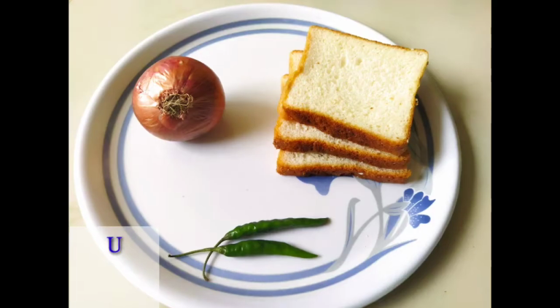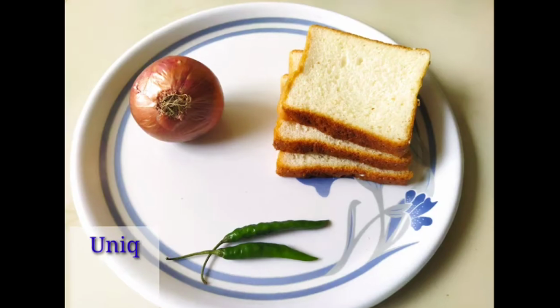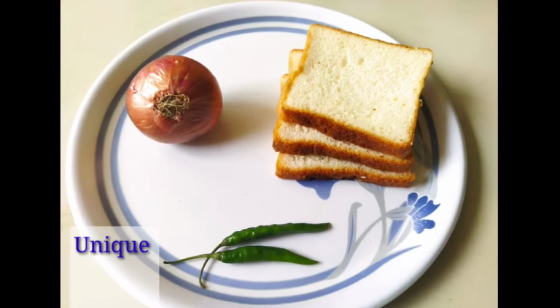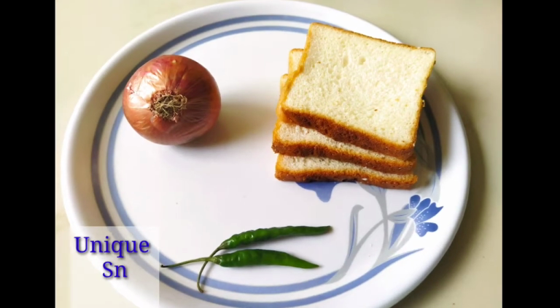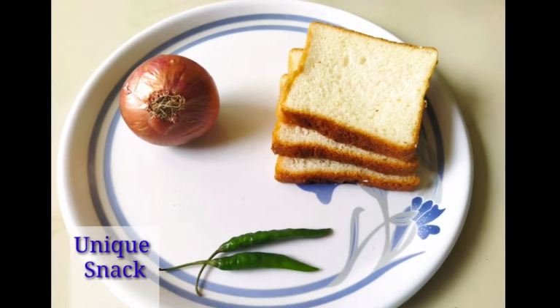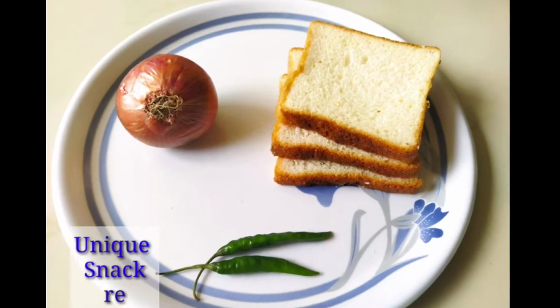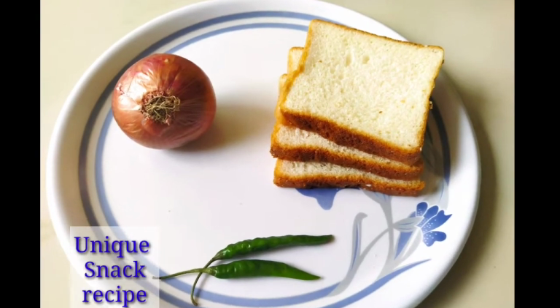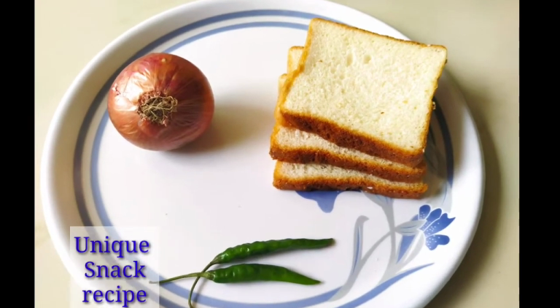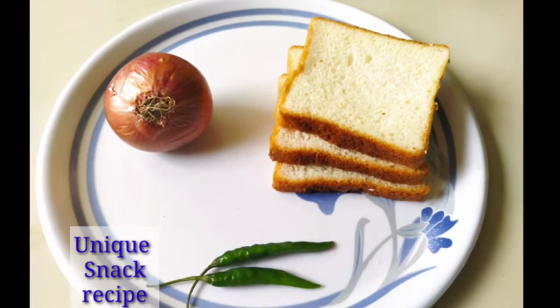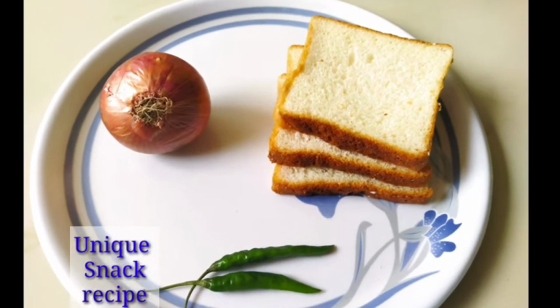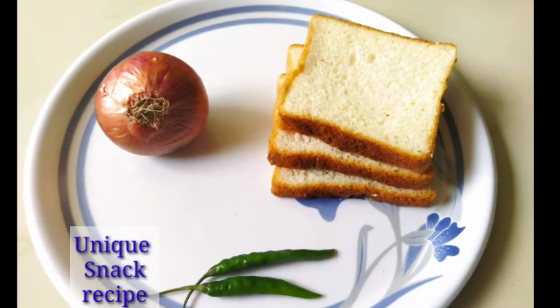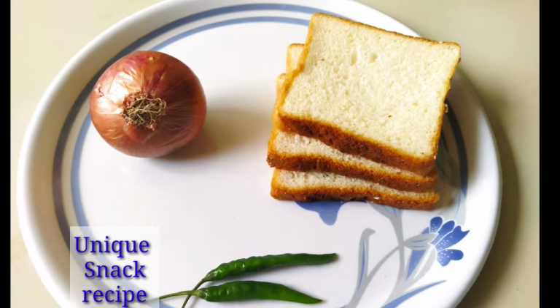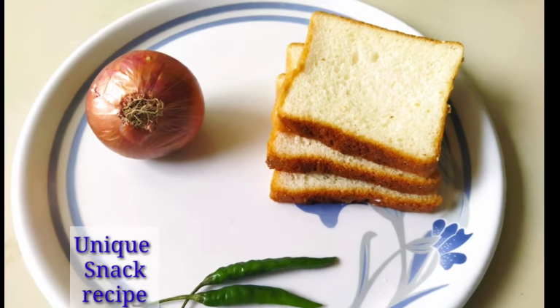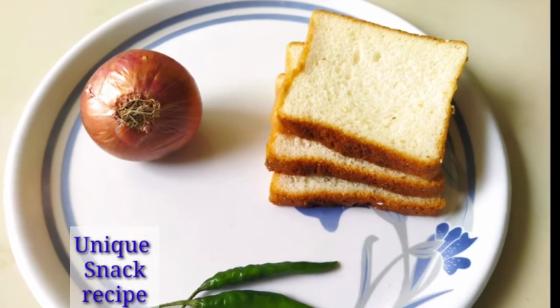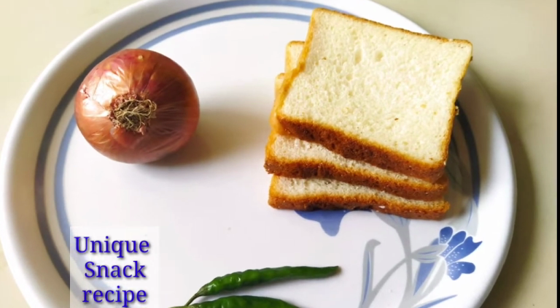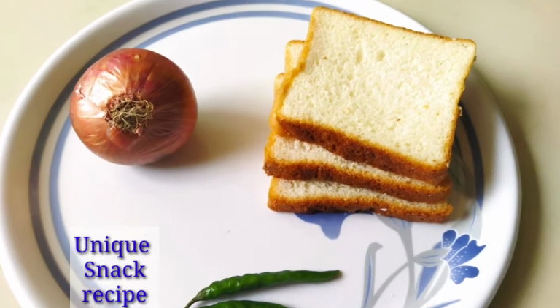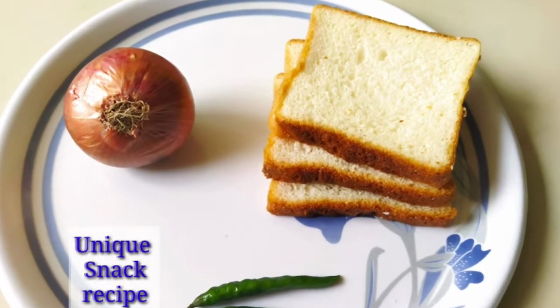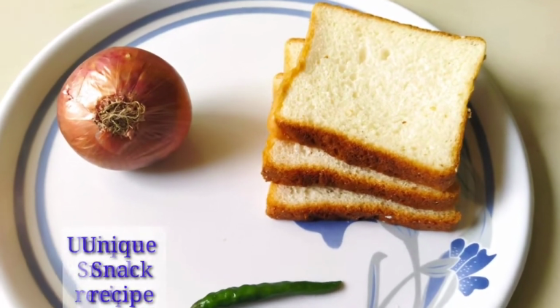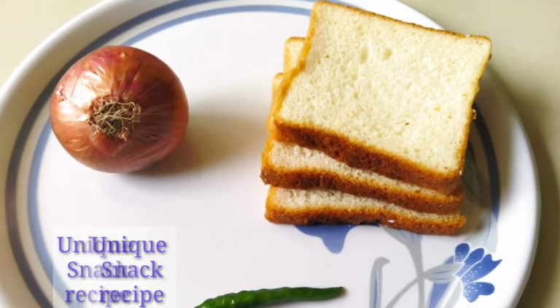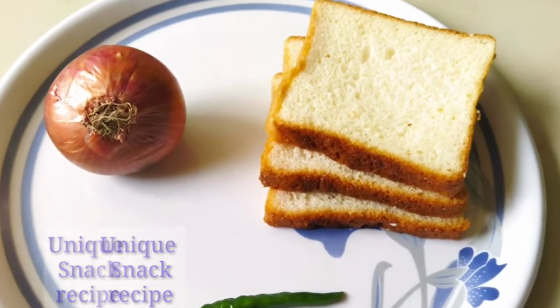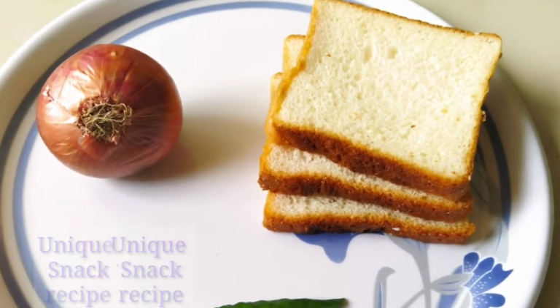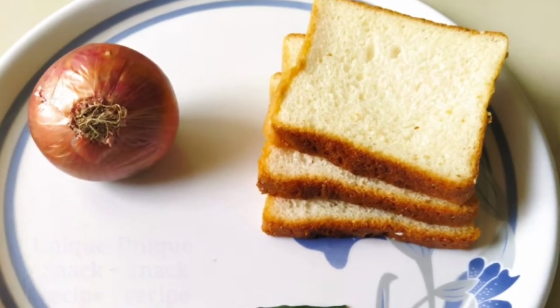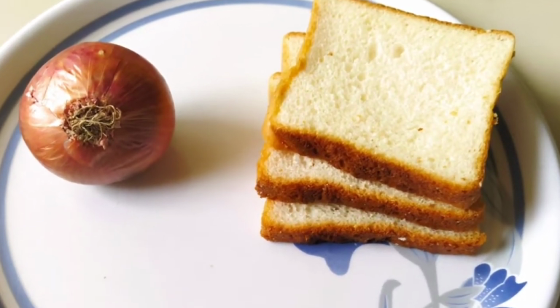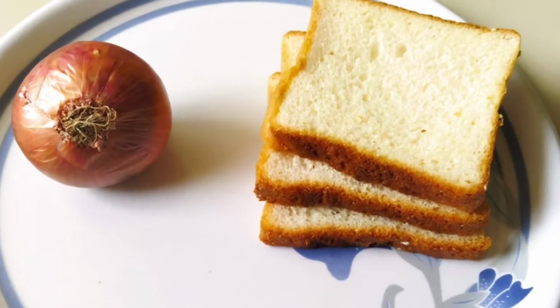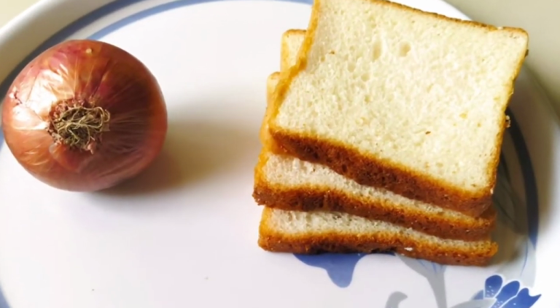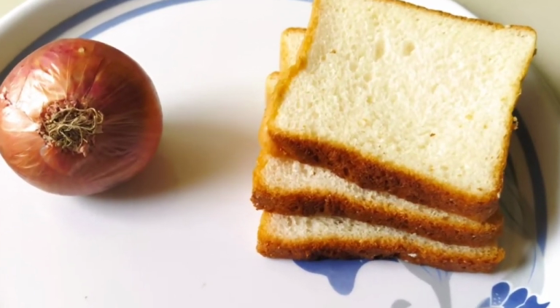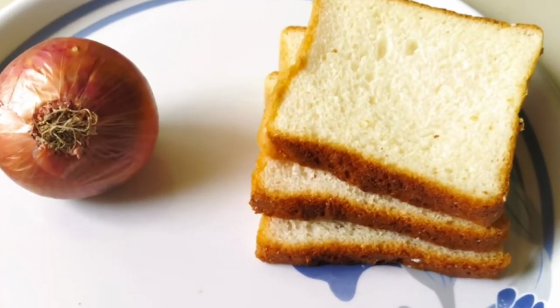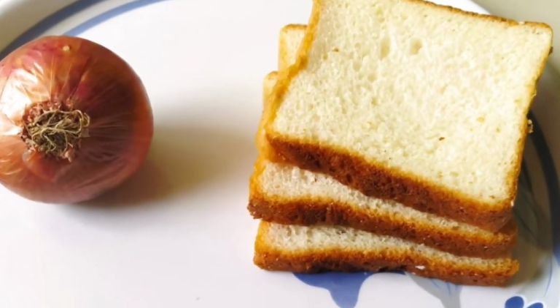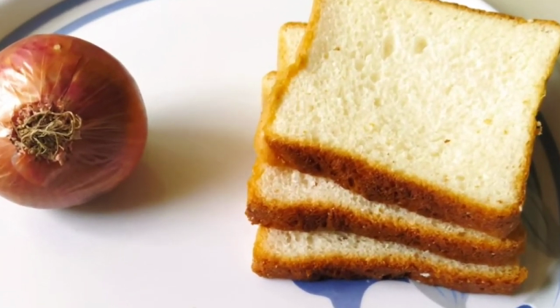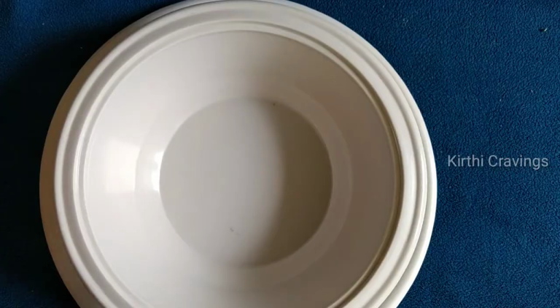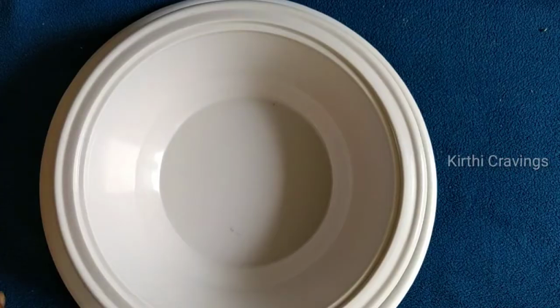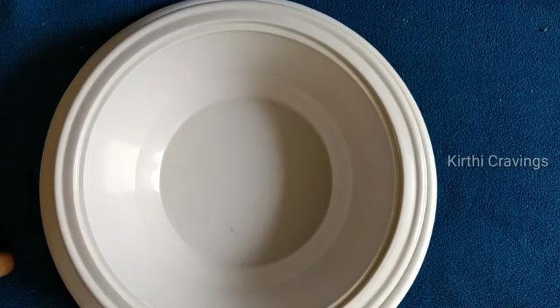In 5 minutes, you will have a very easy snack made from bread.